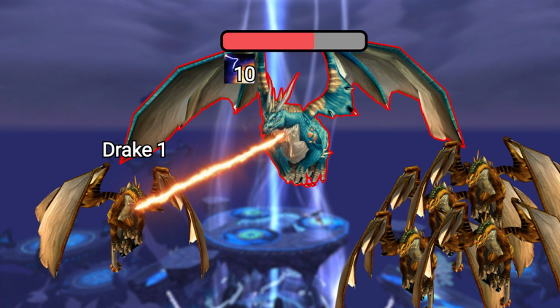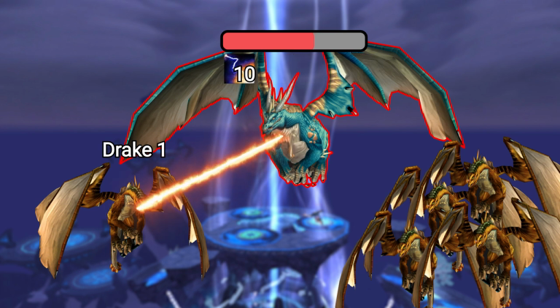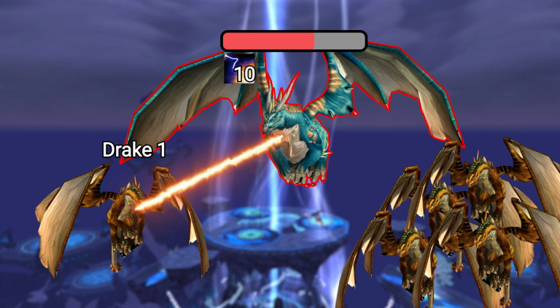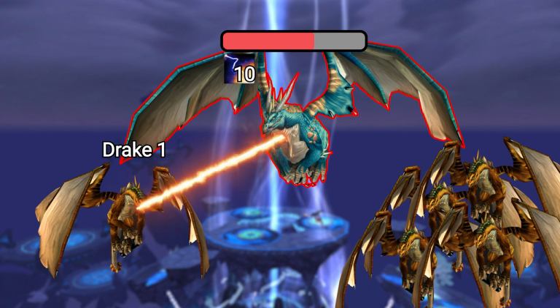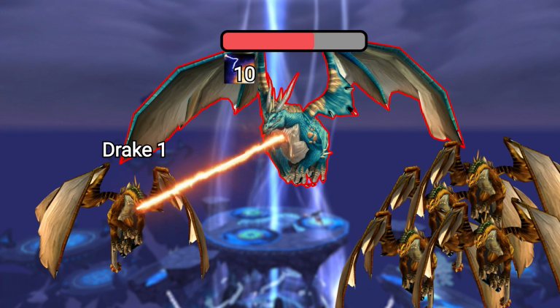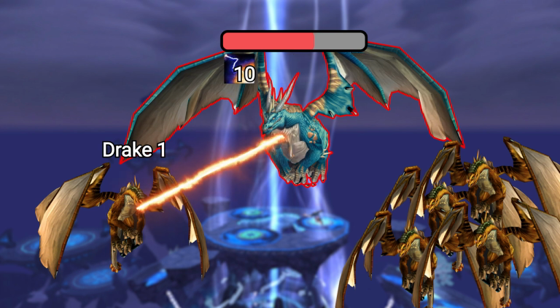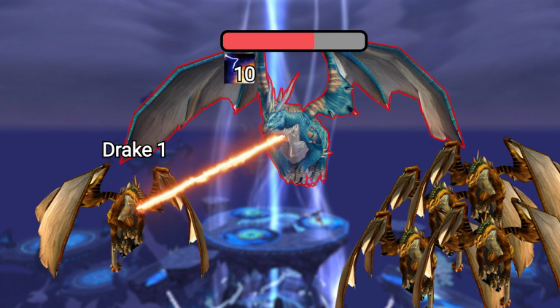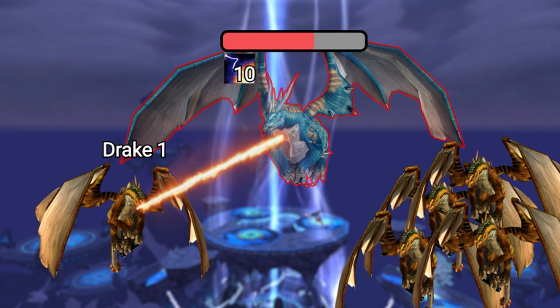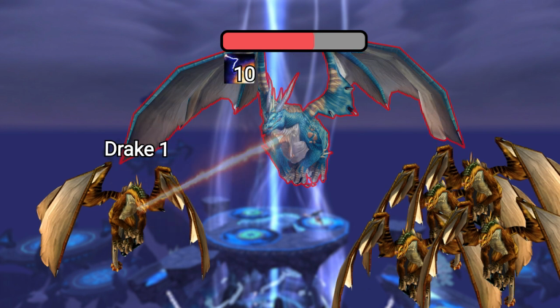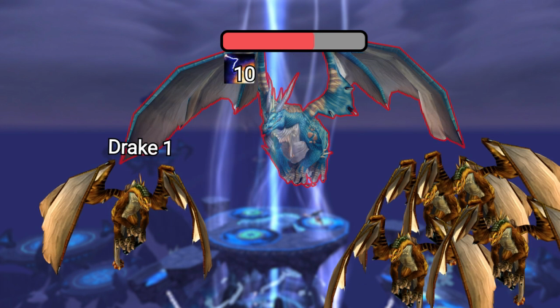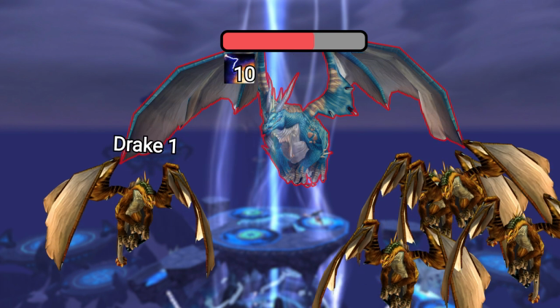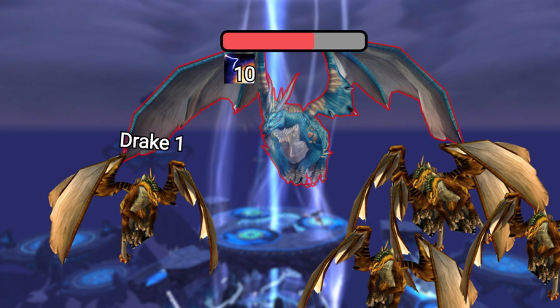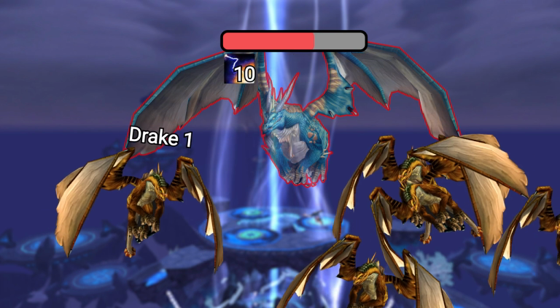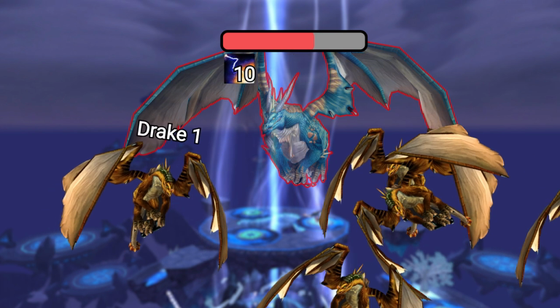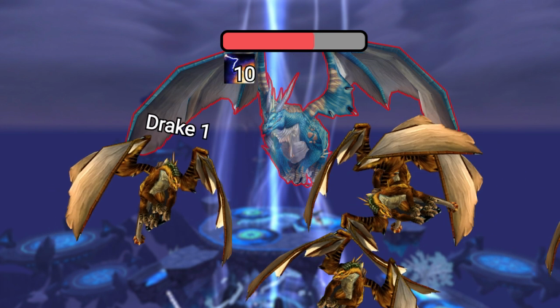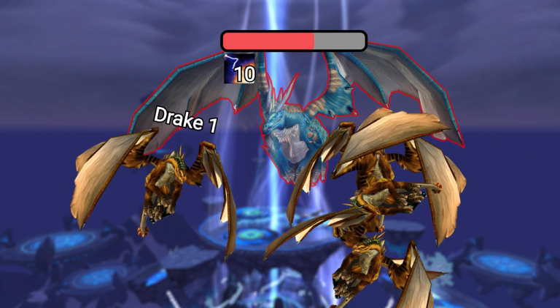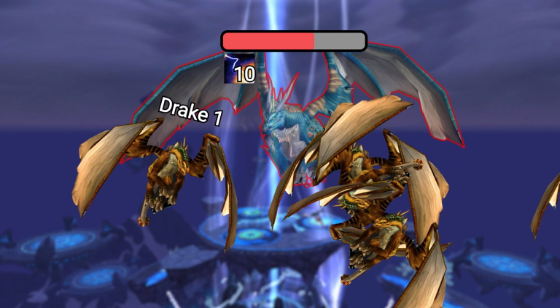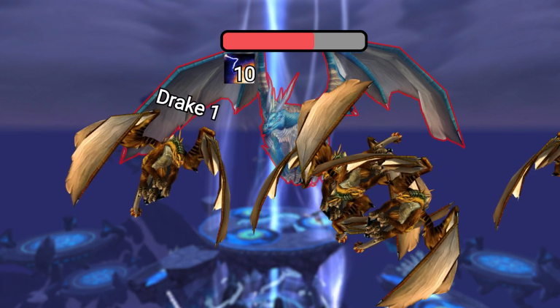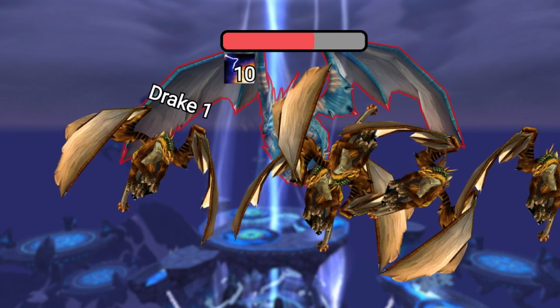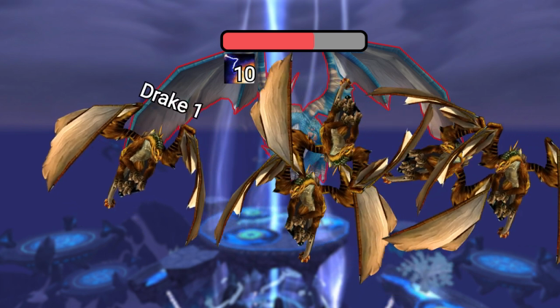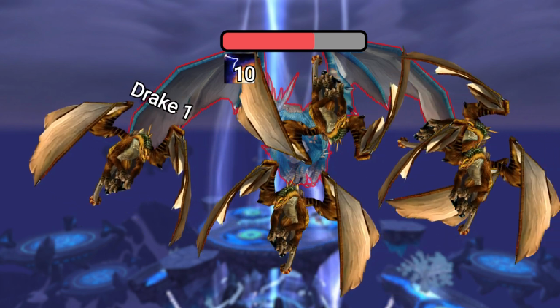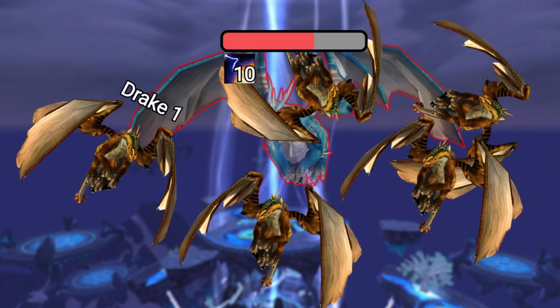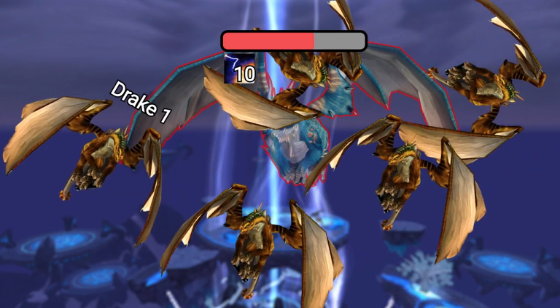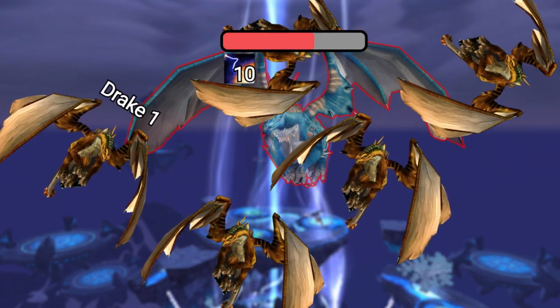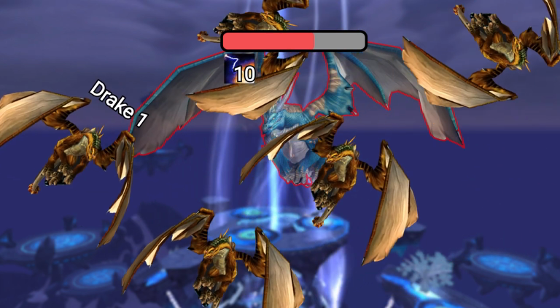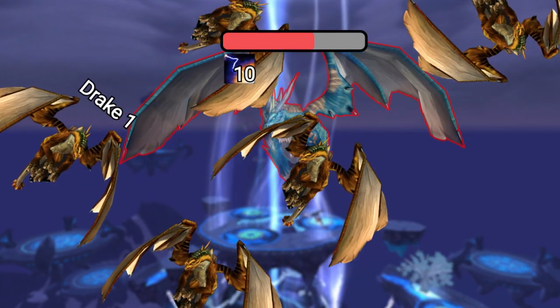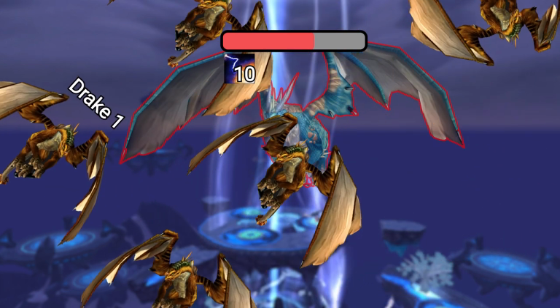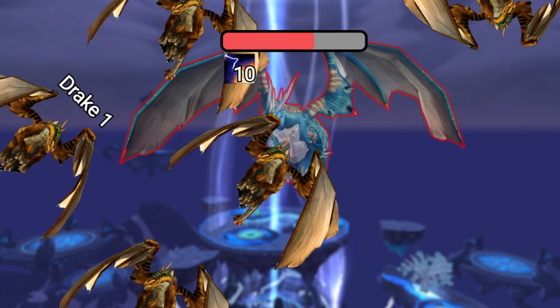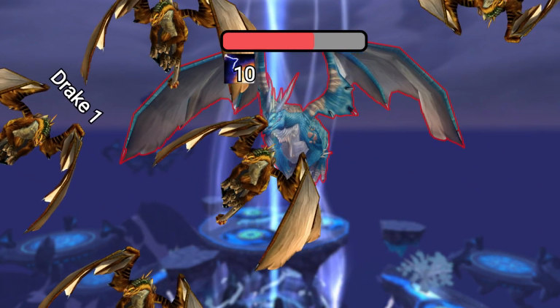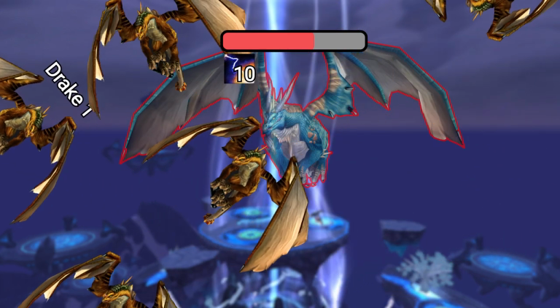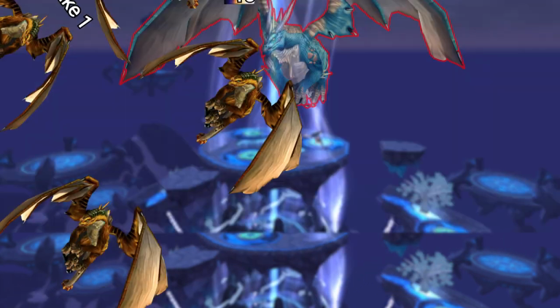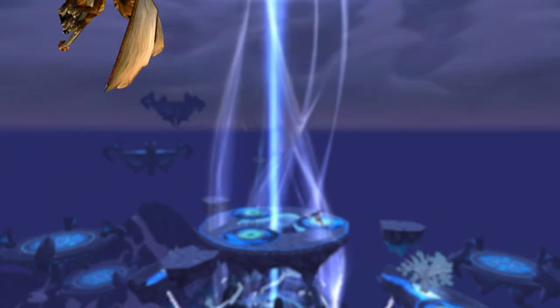The boss will sometimes go immune — simply fly around away from the orbs and you'll be fine. You'll have to start again from the top, but you got this.